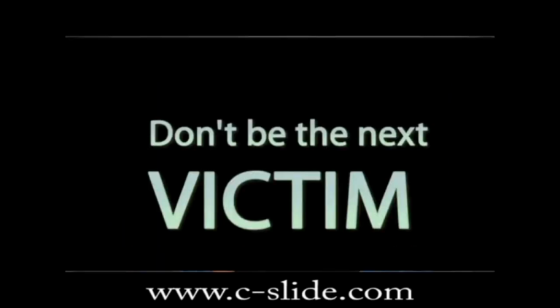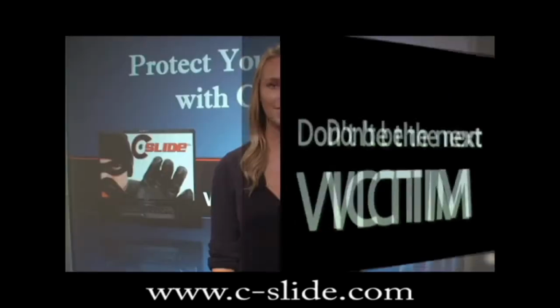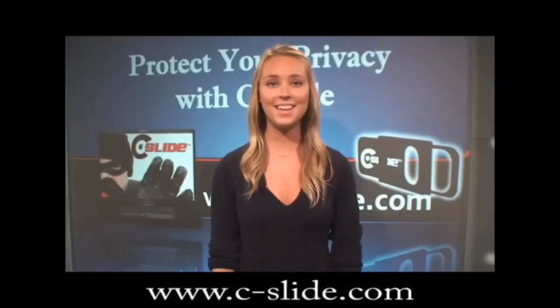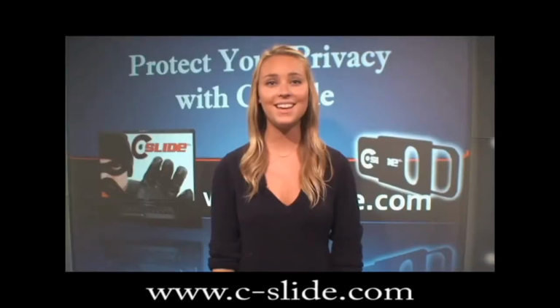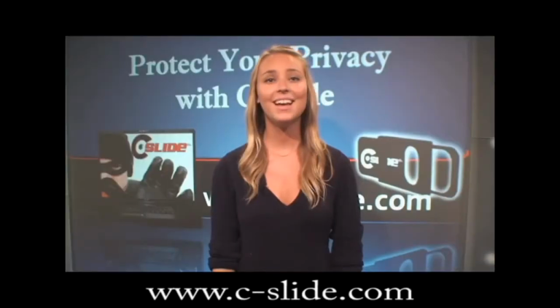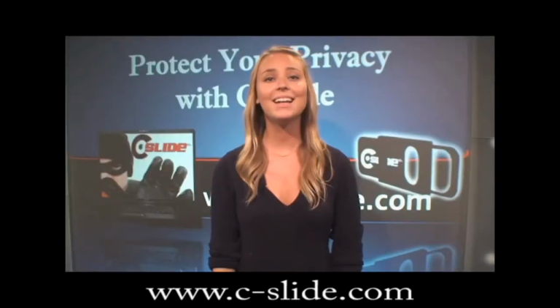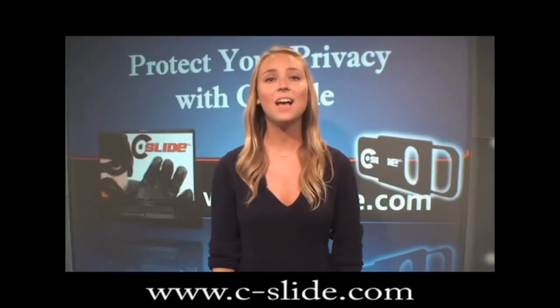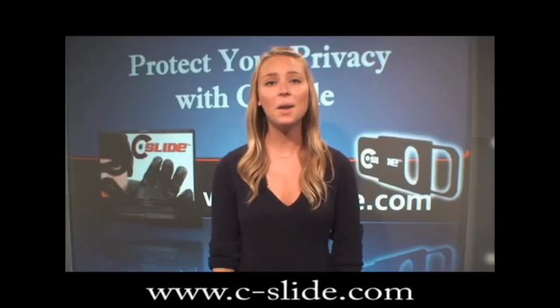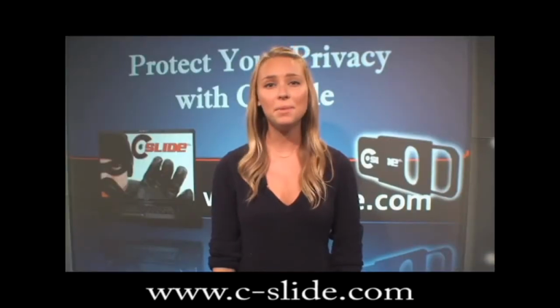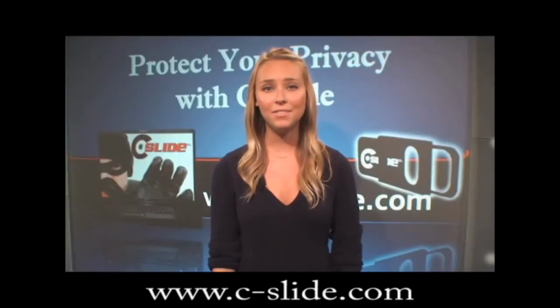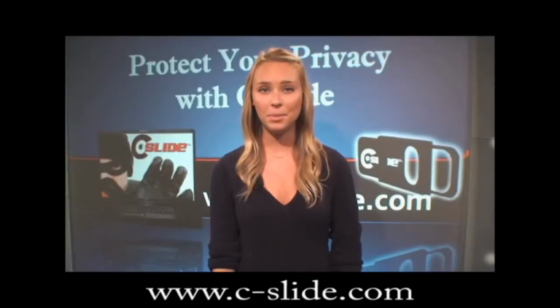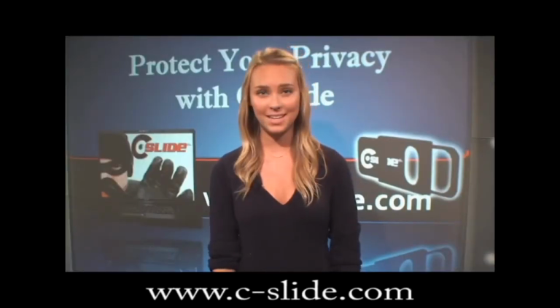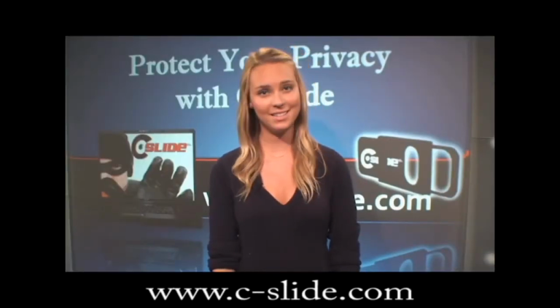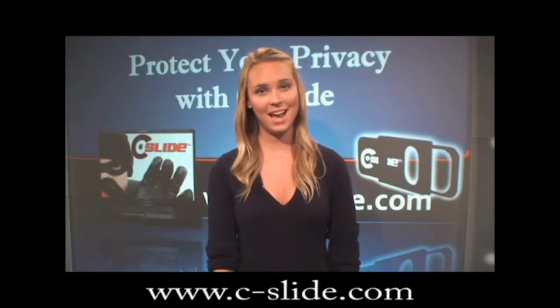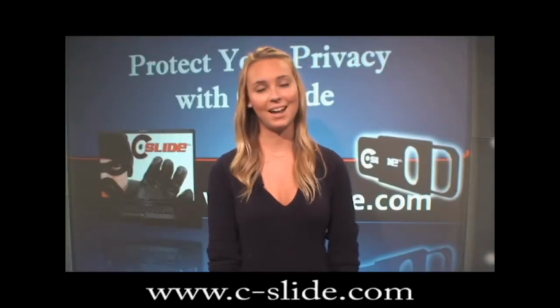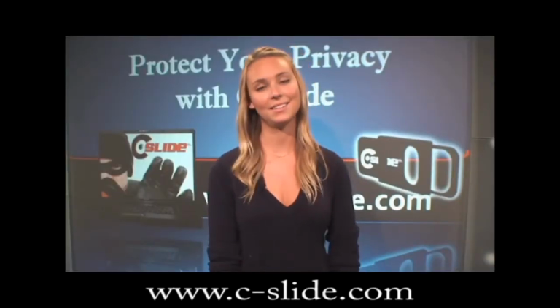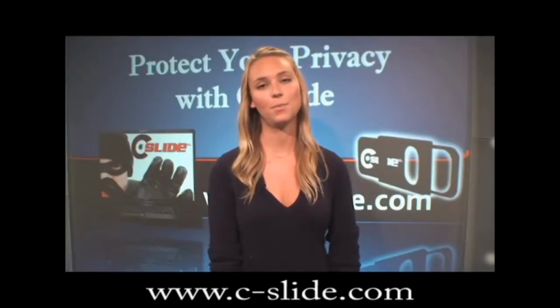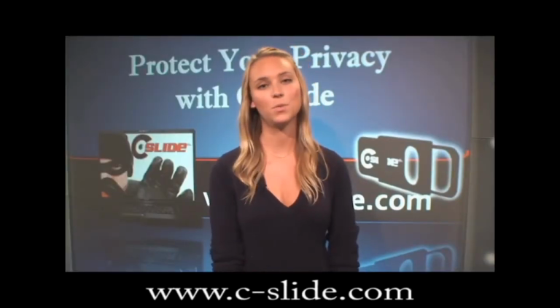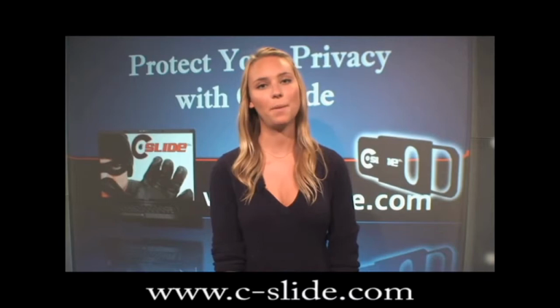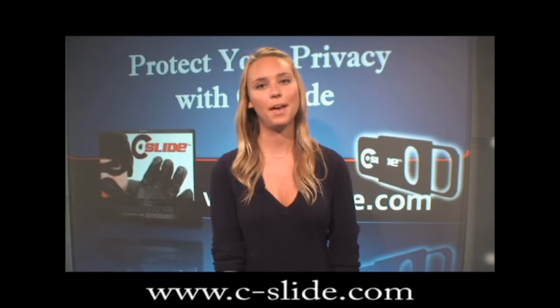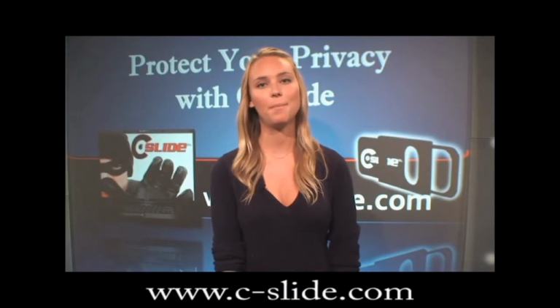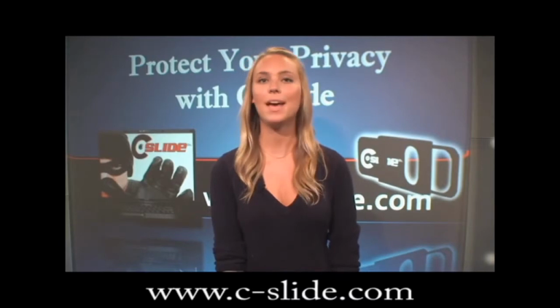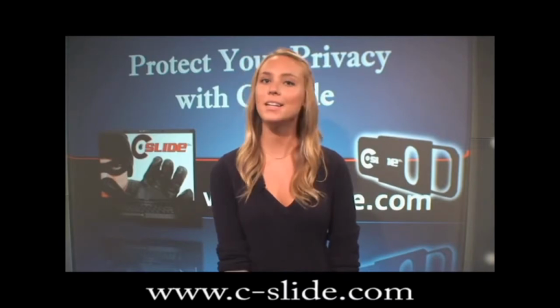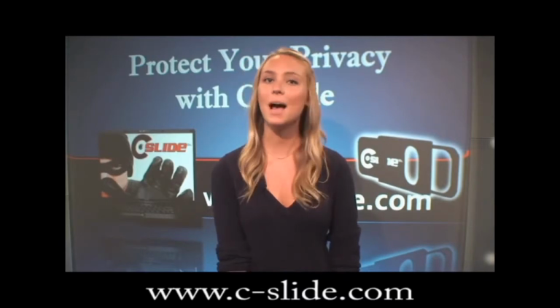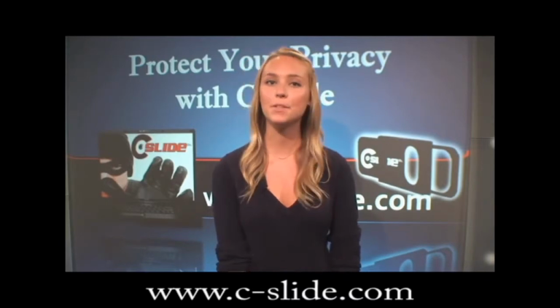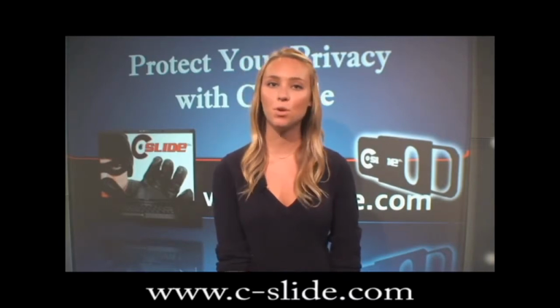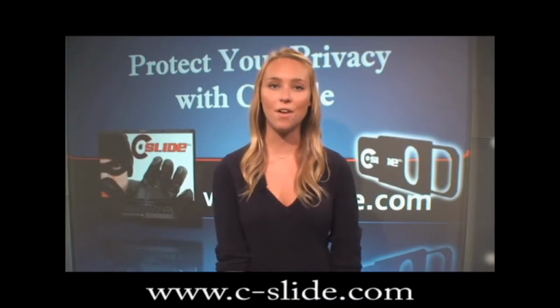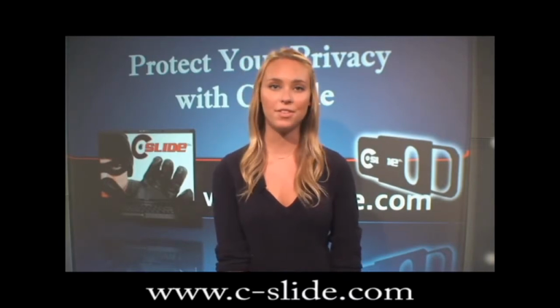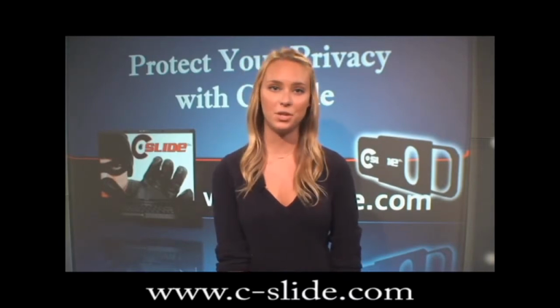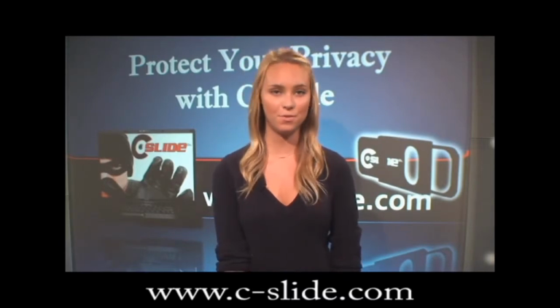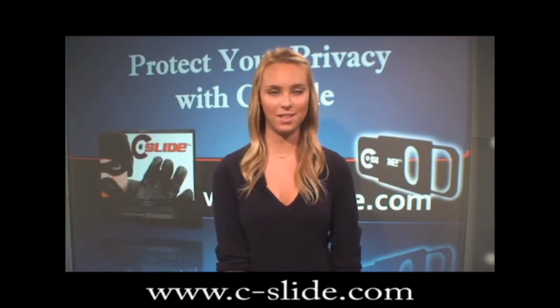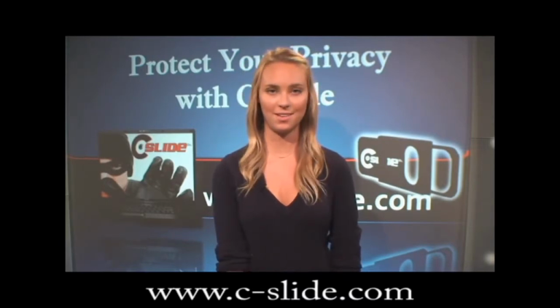See? It's unbelievably easy to hack into someone's webcam, and it happens more often than you realize.